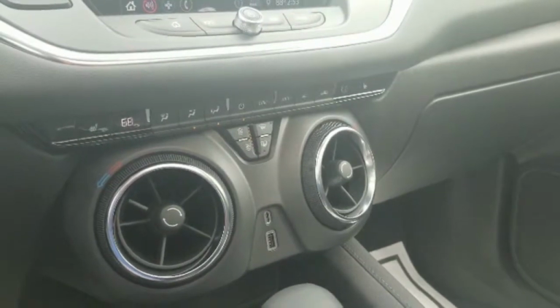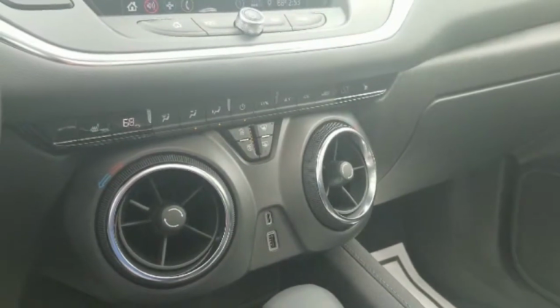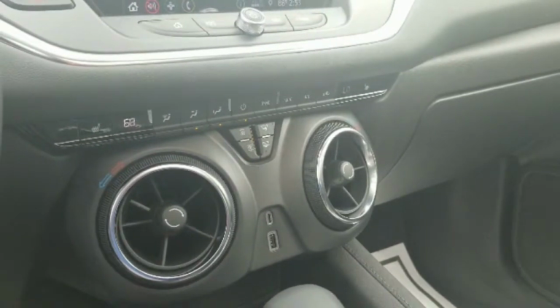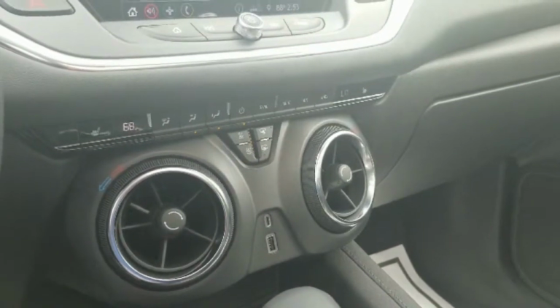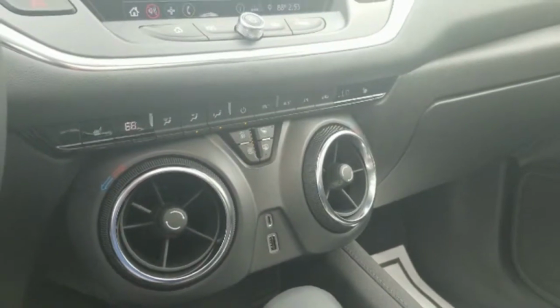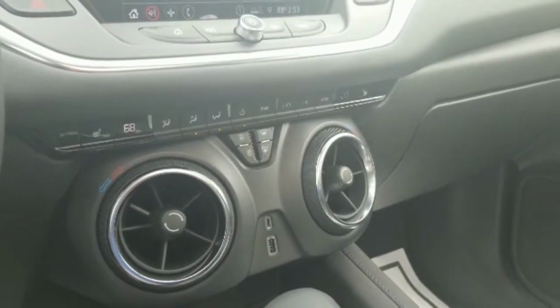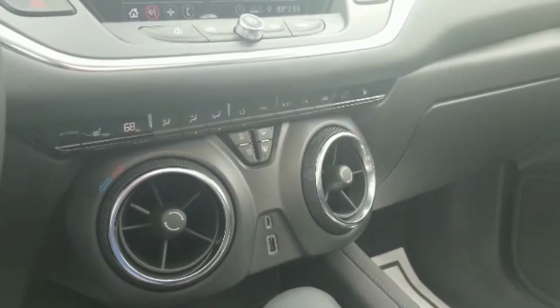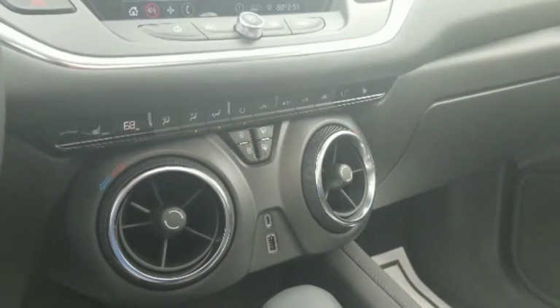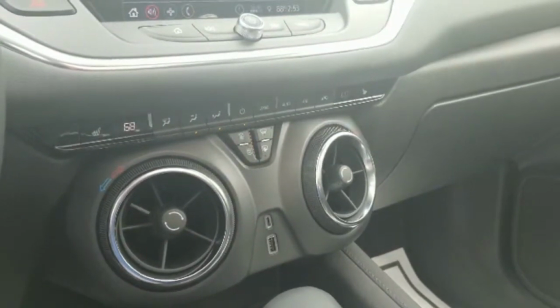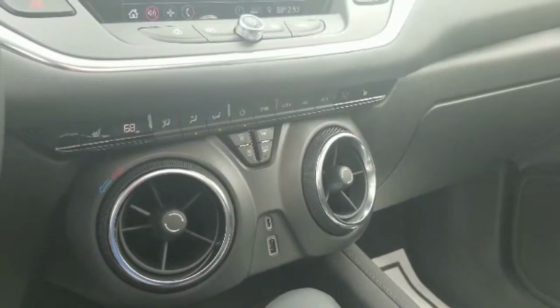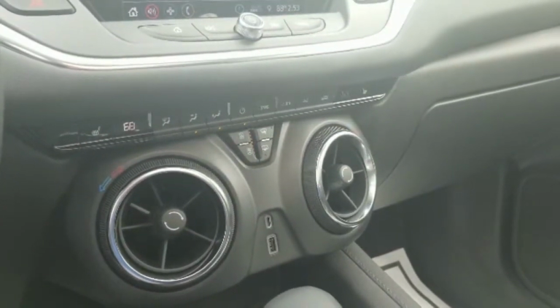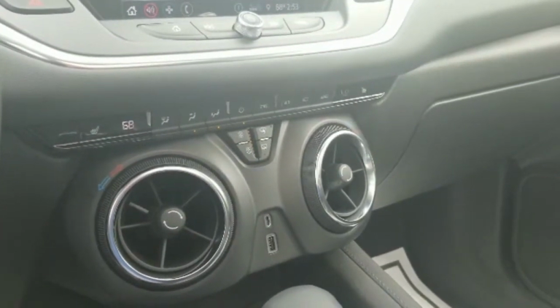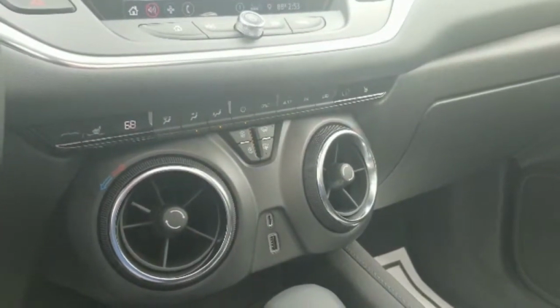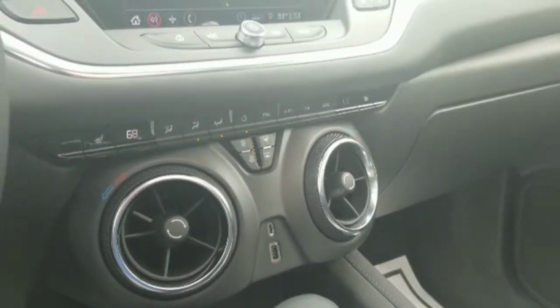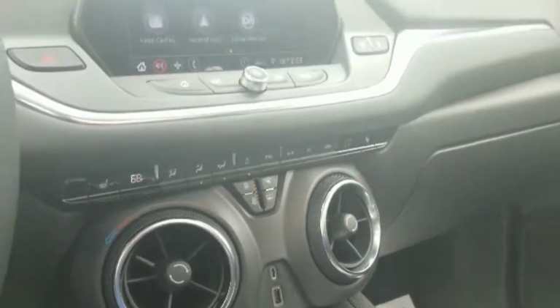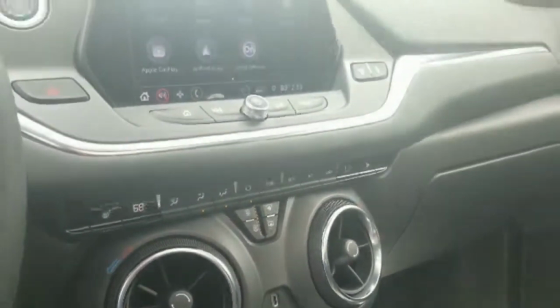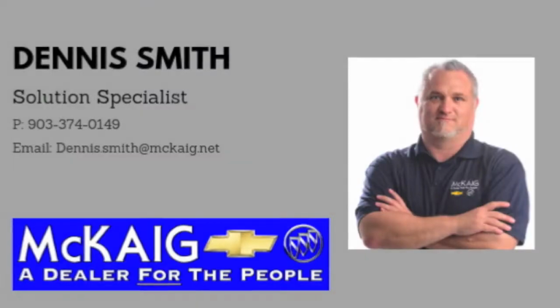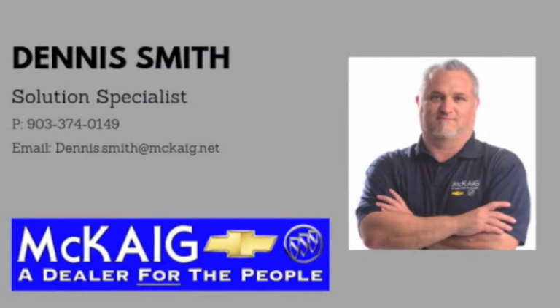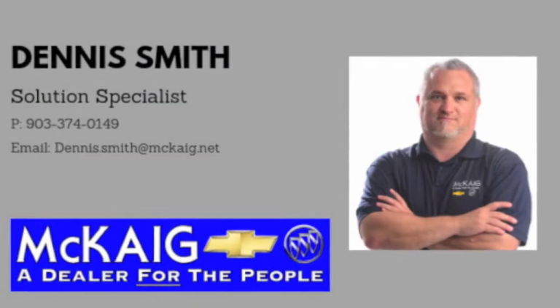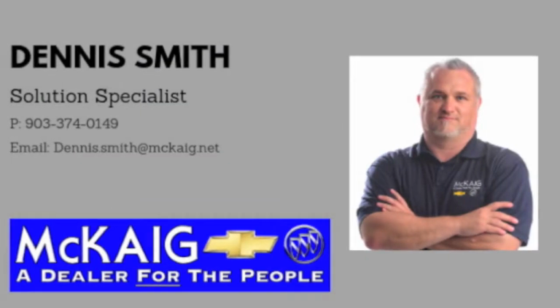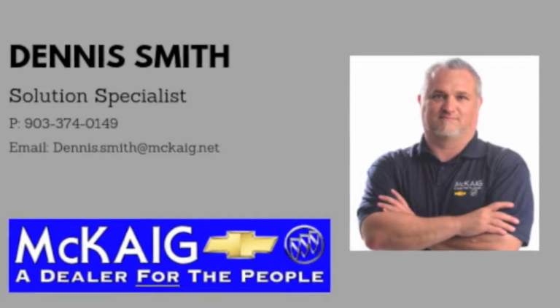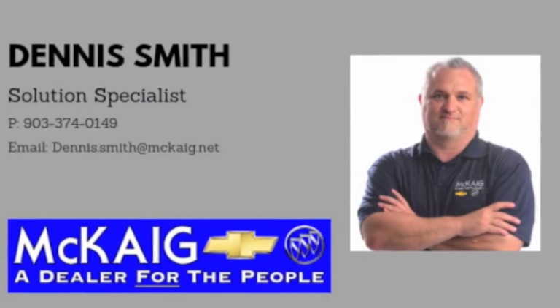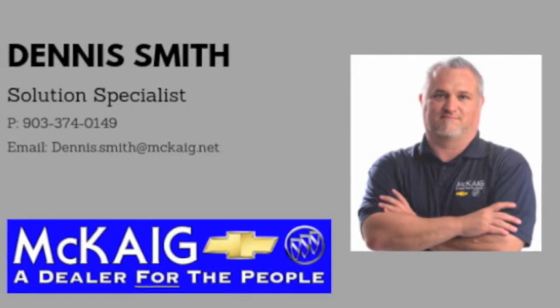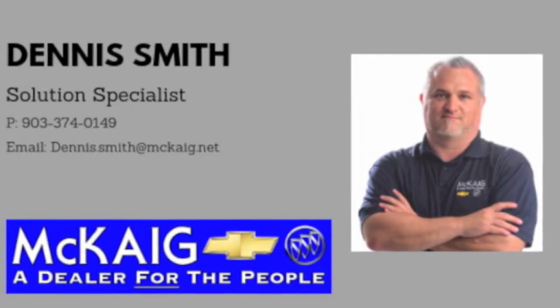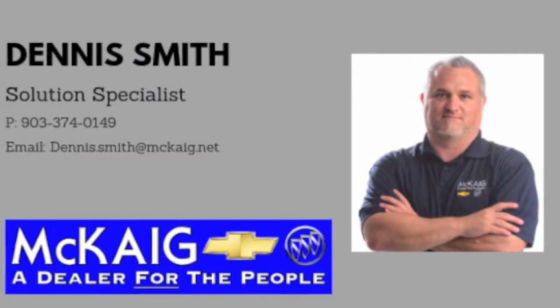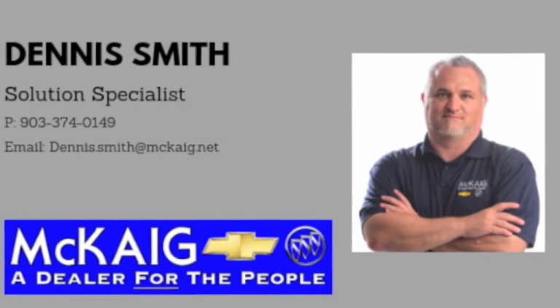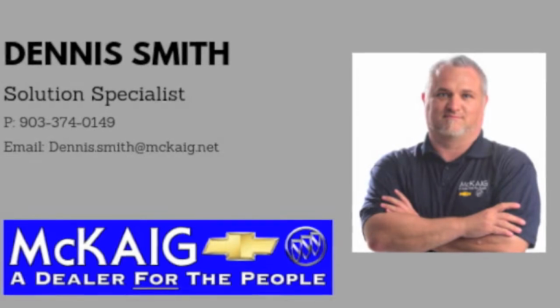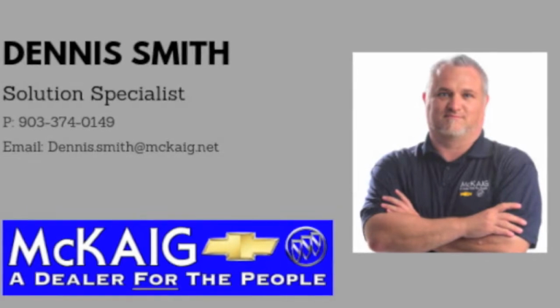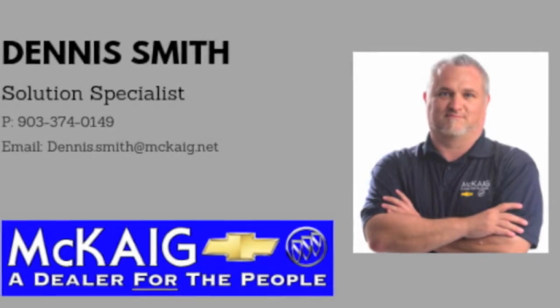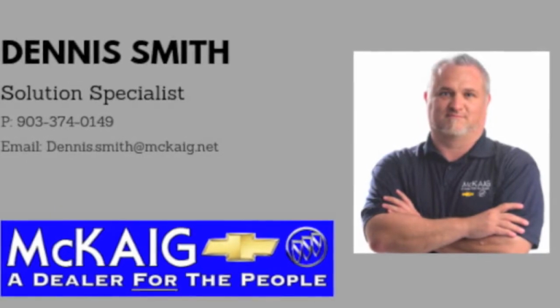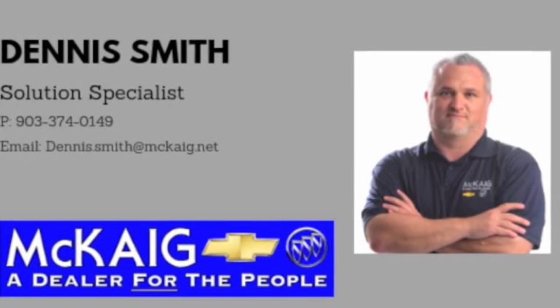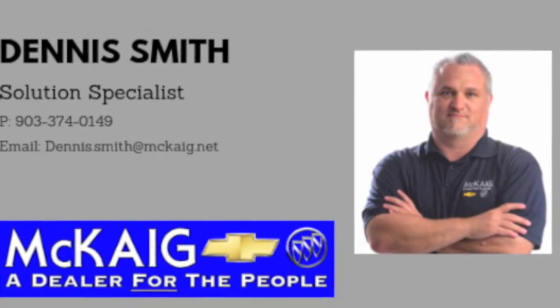903-845-2132. This is Dennis Smith. Thank you very much.